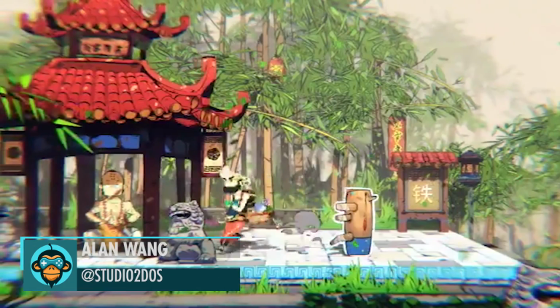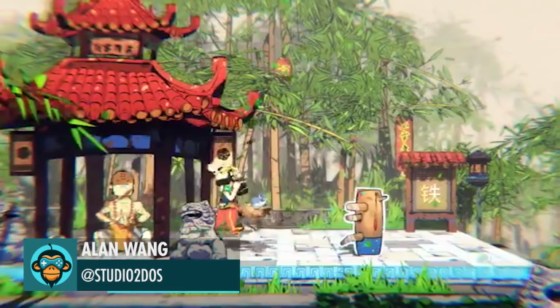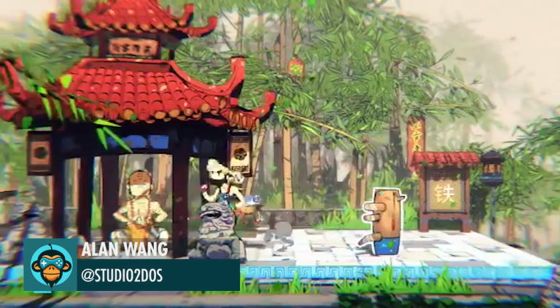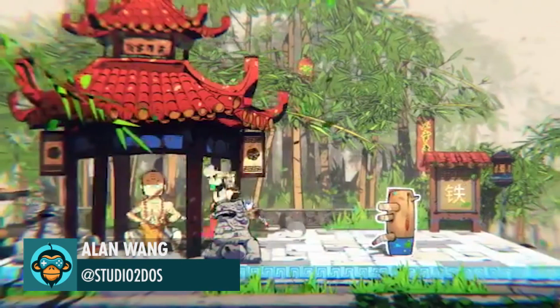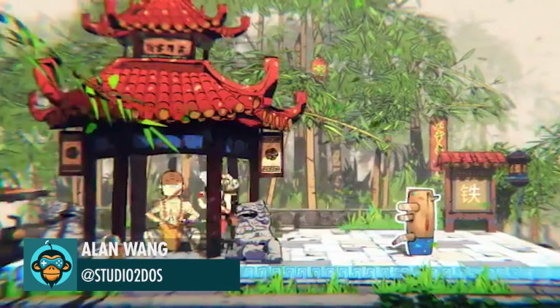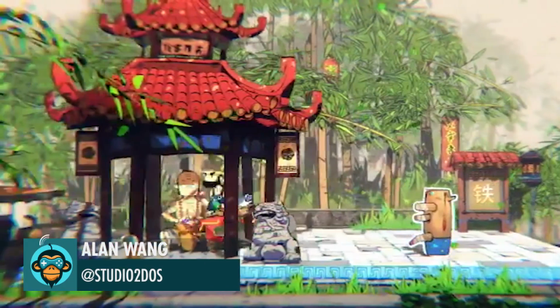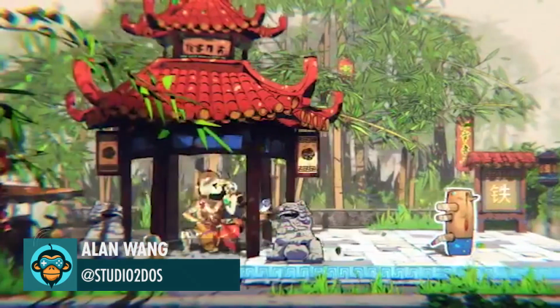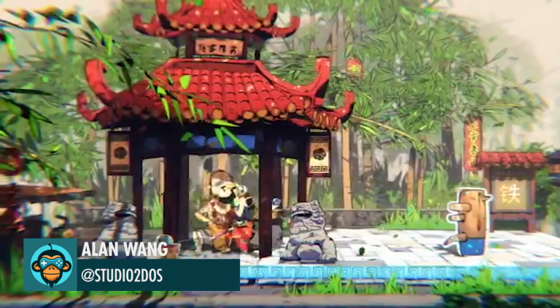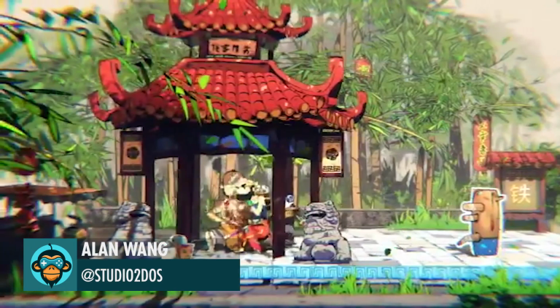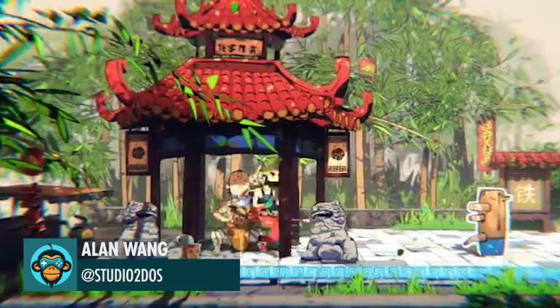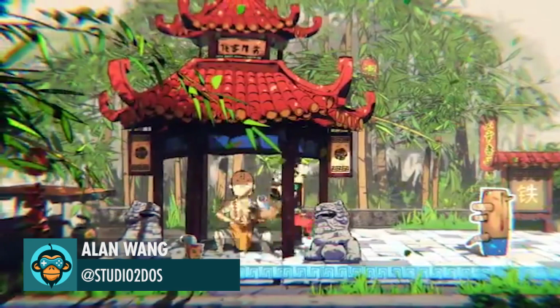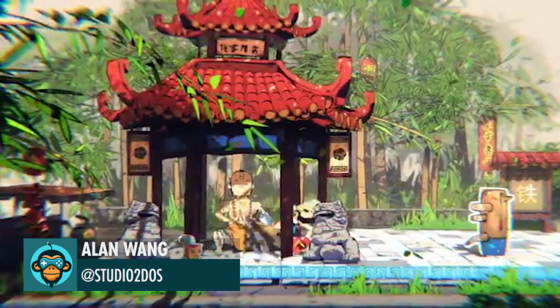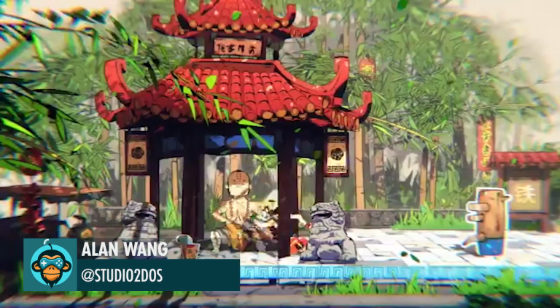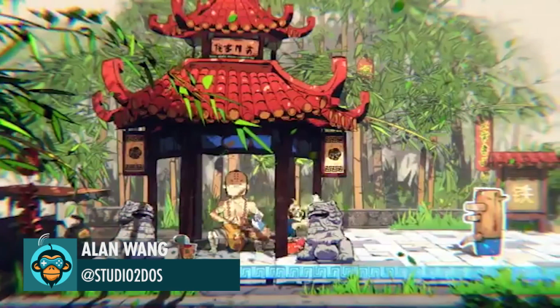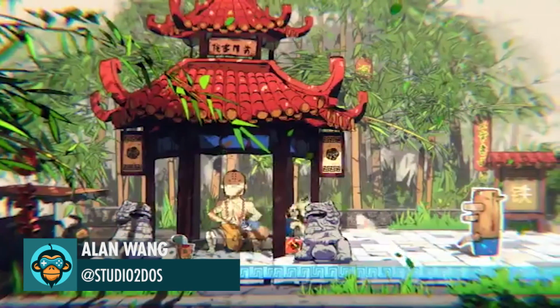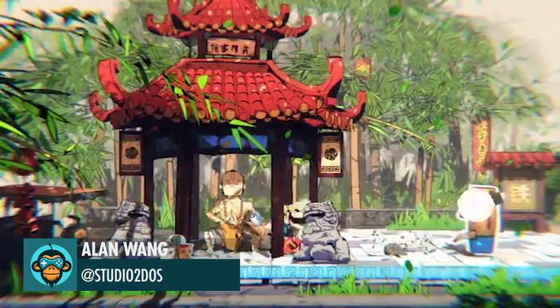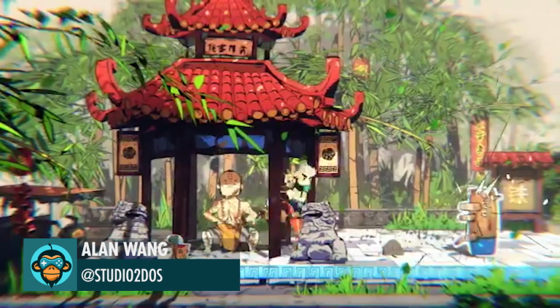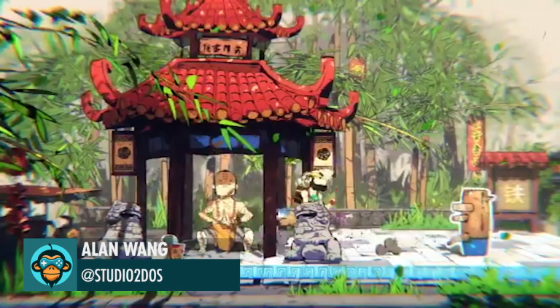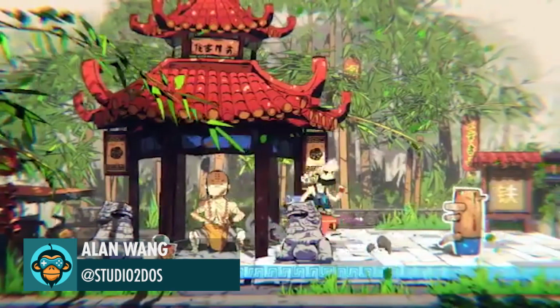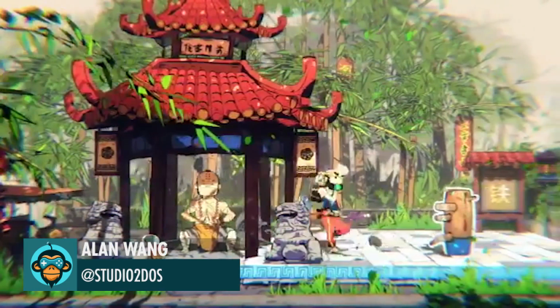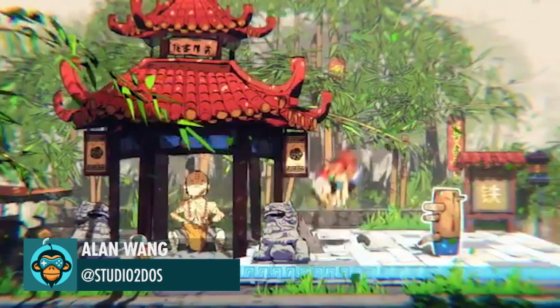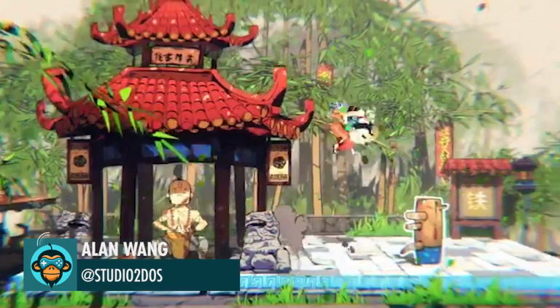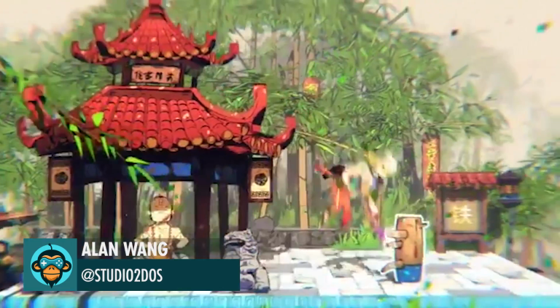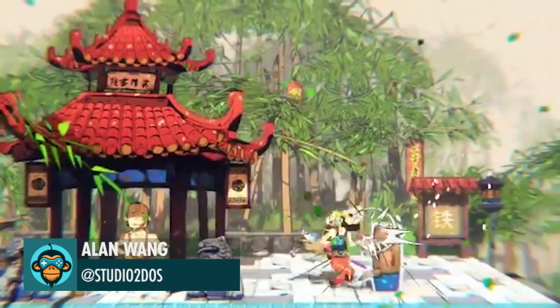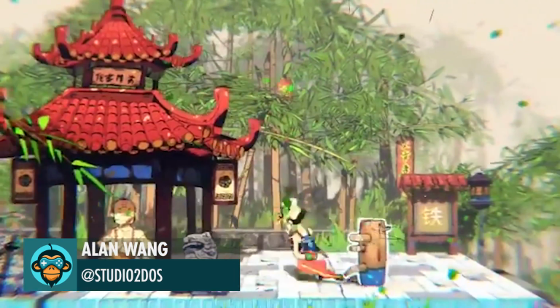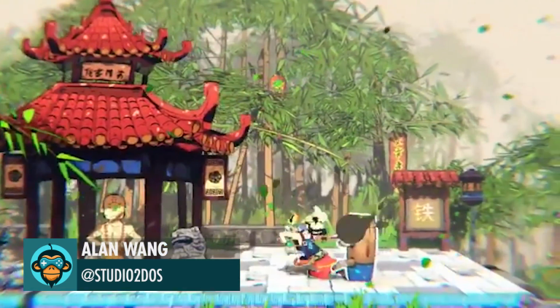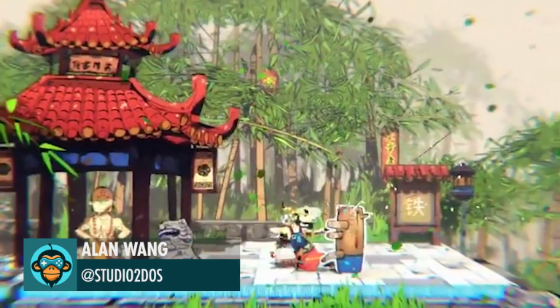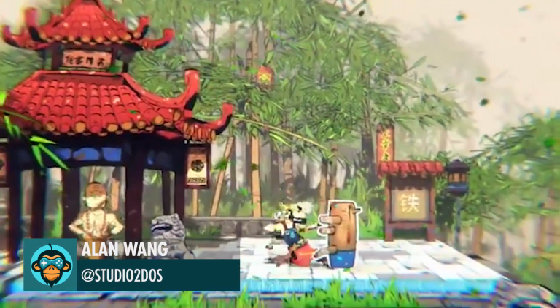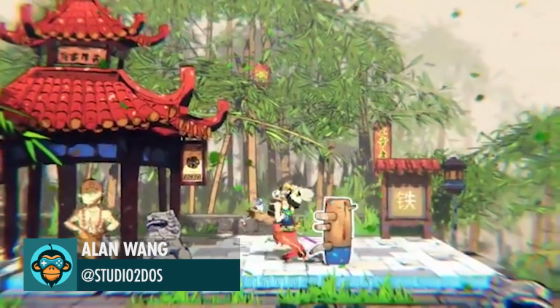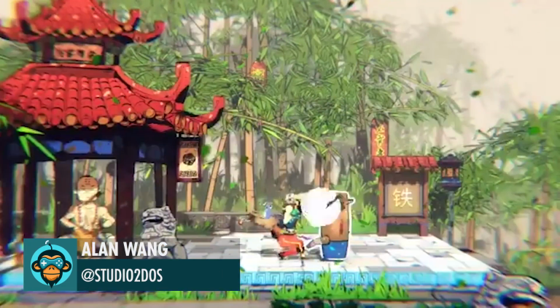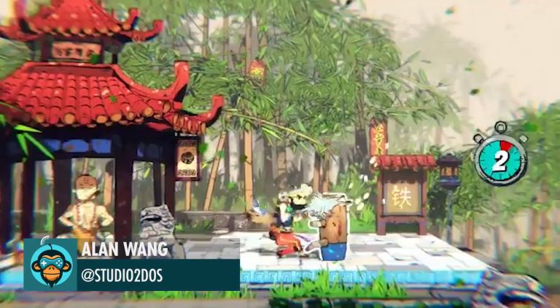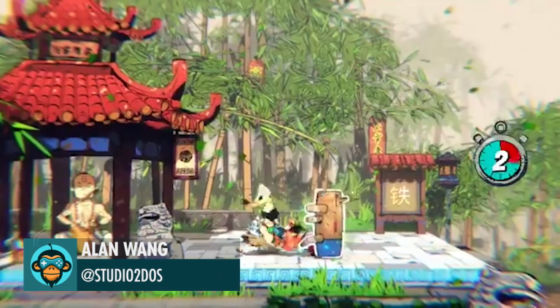Alan Wang created this awesome training level in his 2D martial arts fighting game.